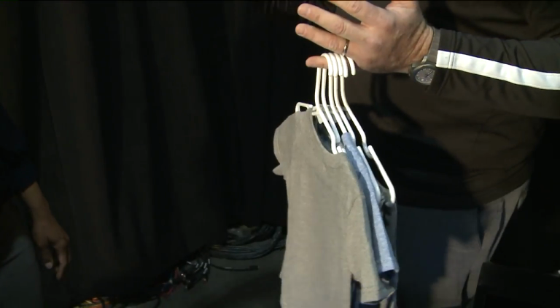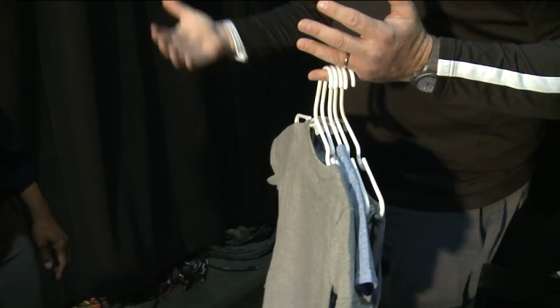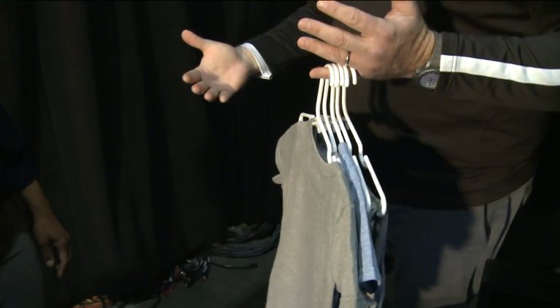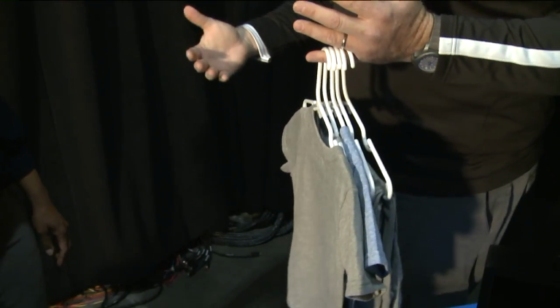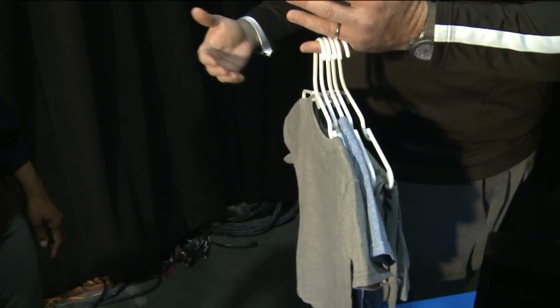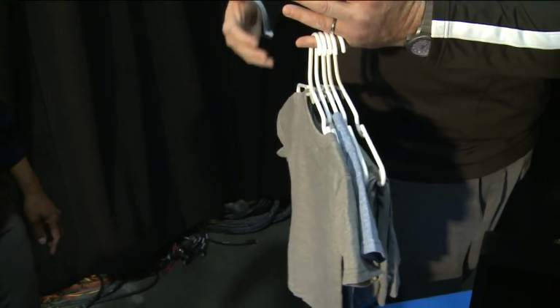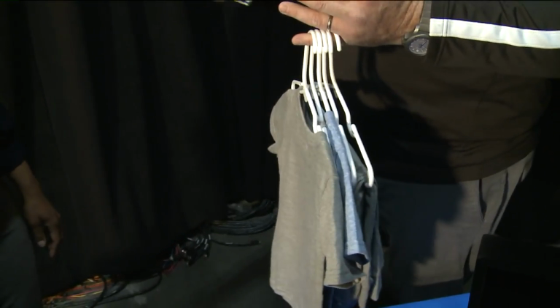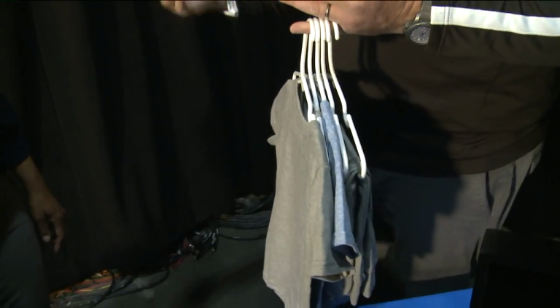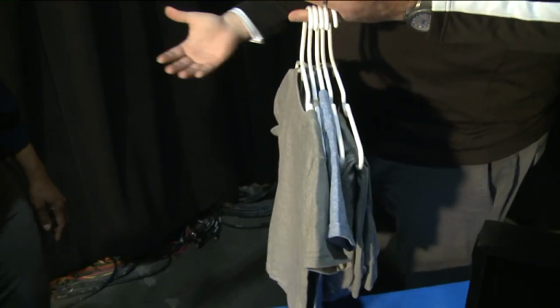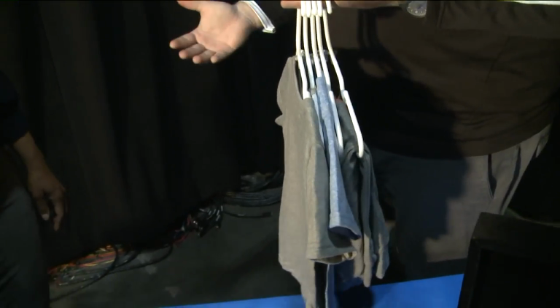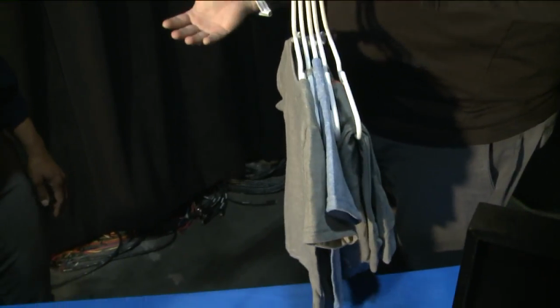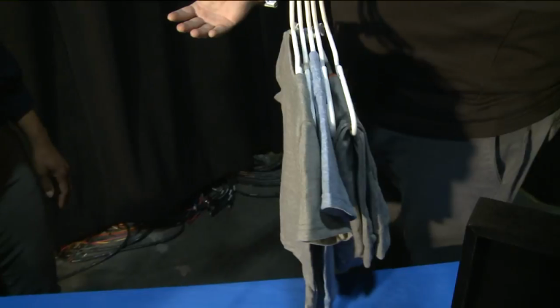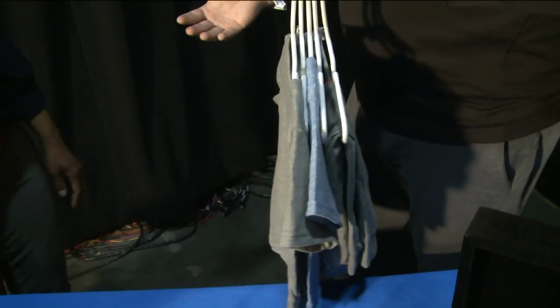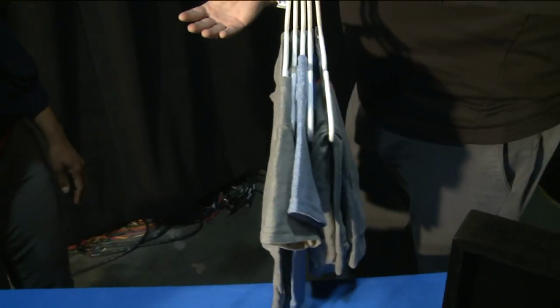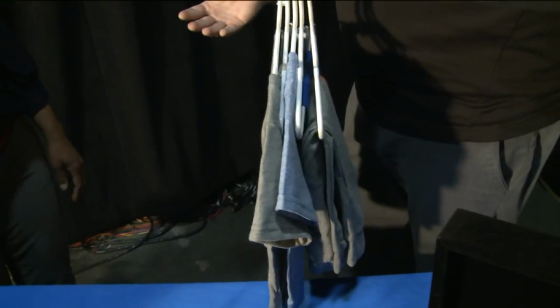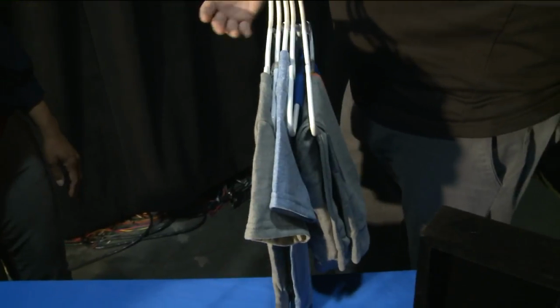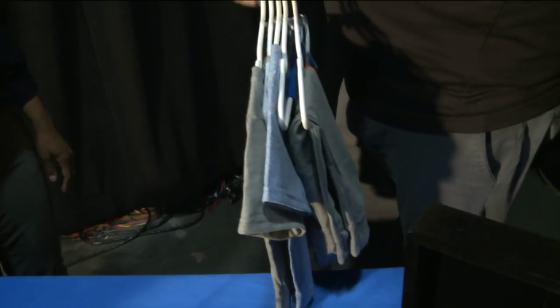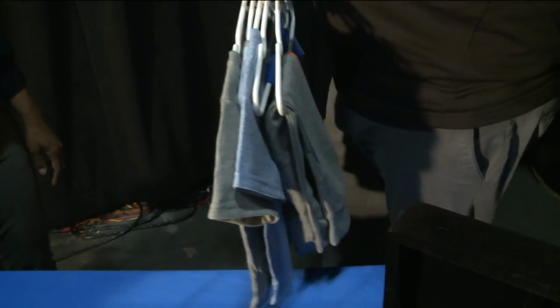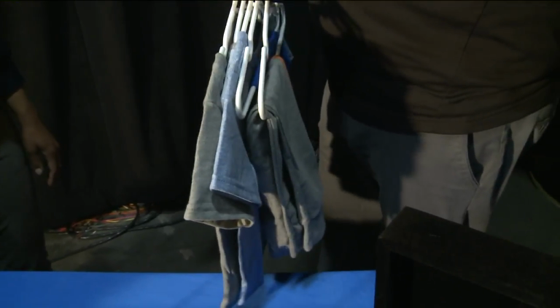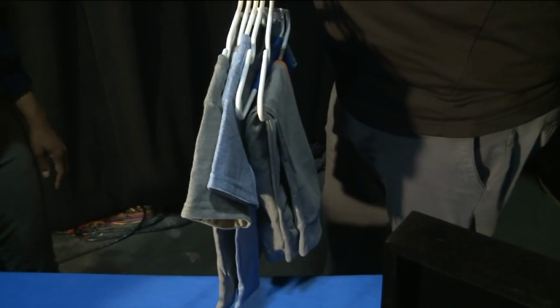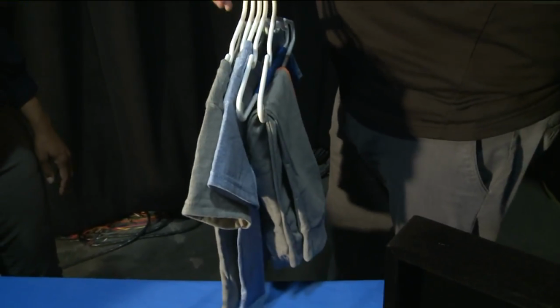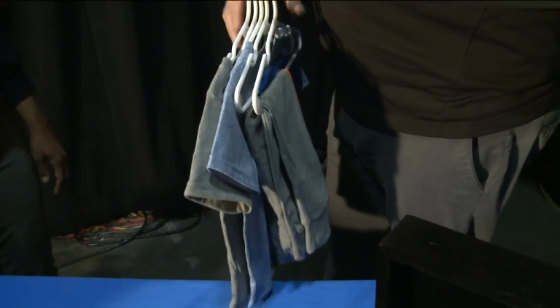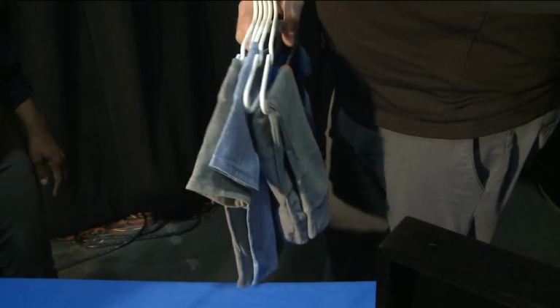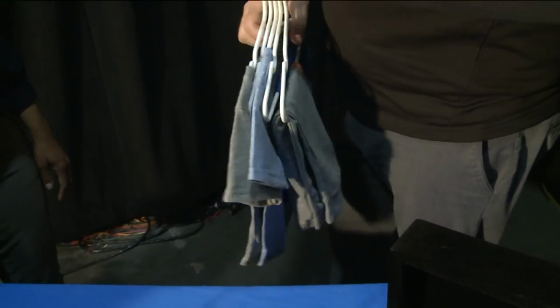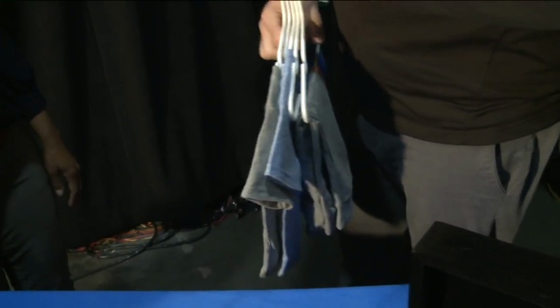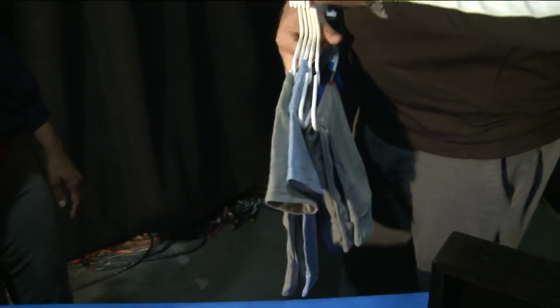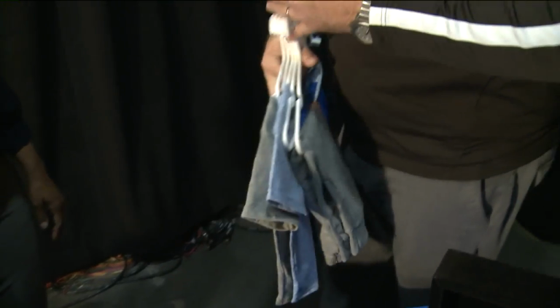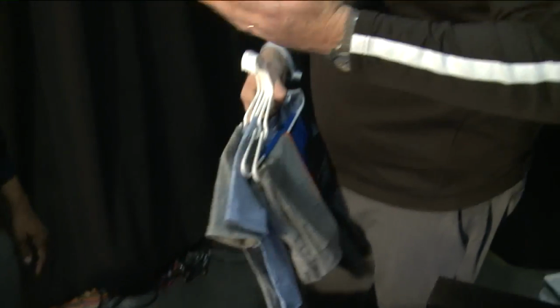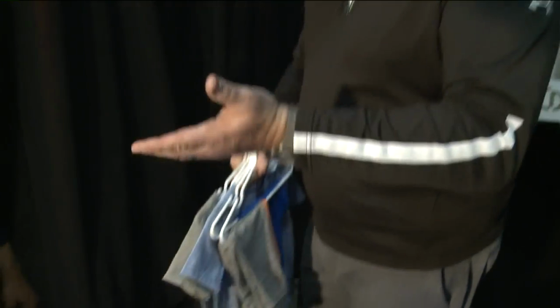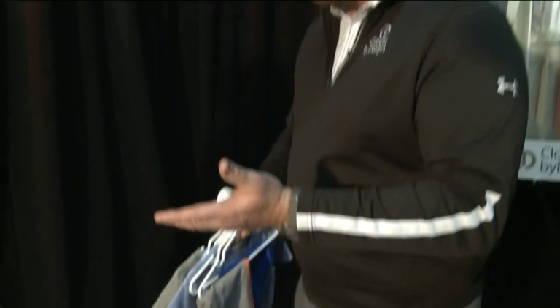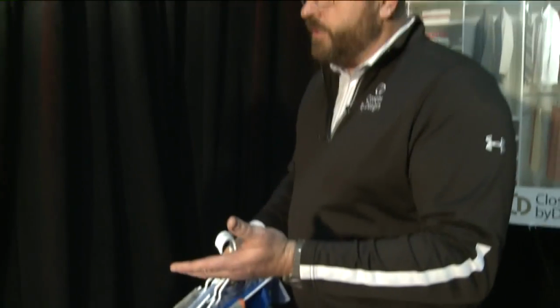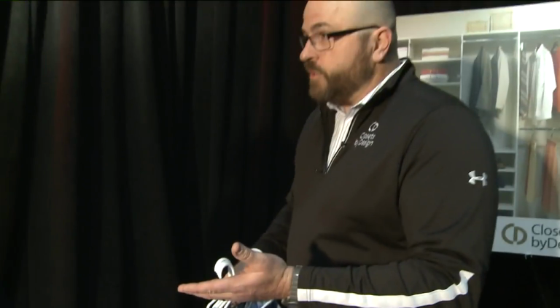Another way to organize is to arrange your clothes by color and by type. If you do that in your closet, it's easier to find things and easier to find duplicates.